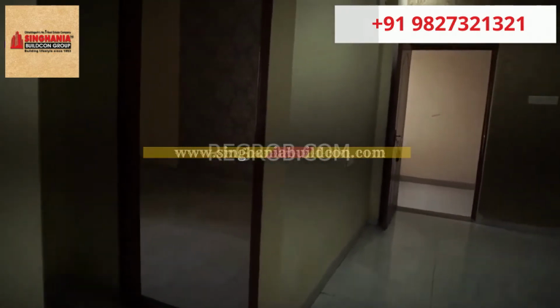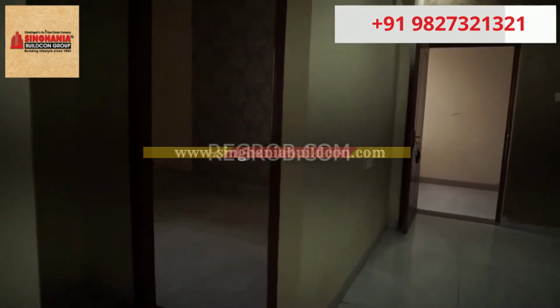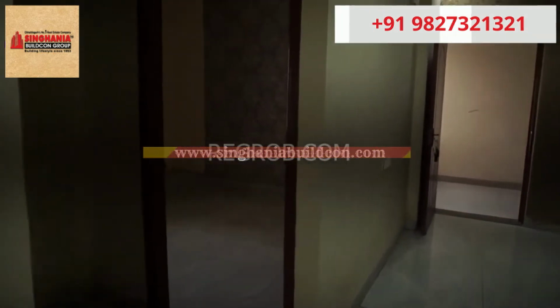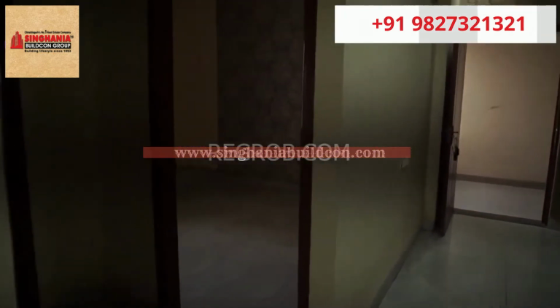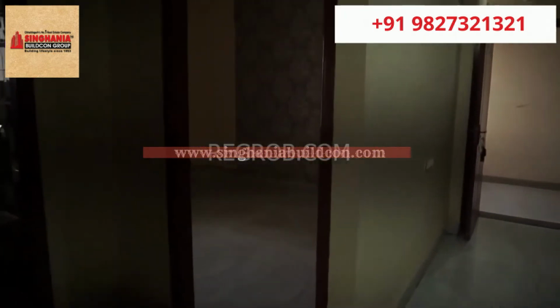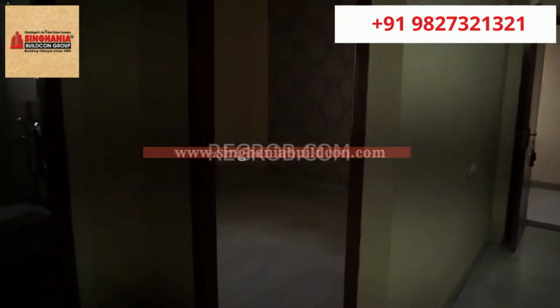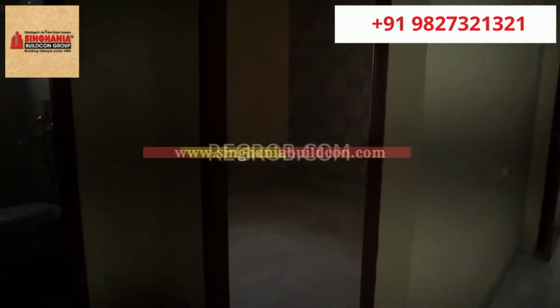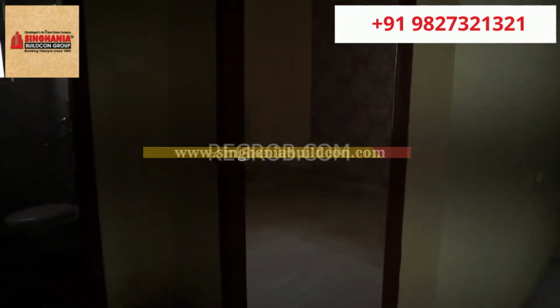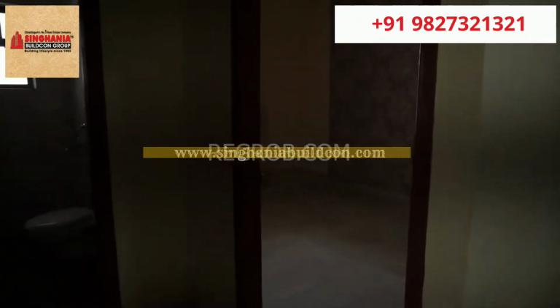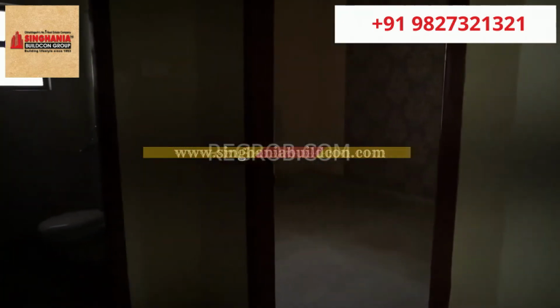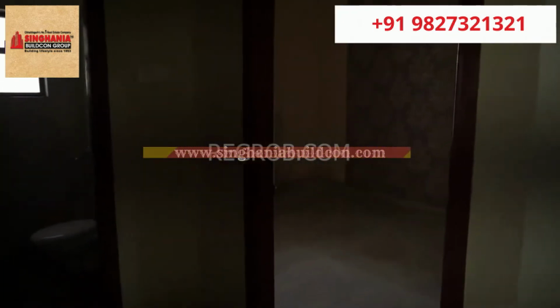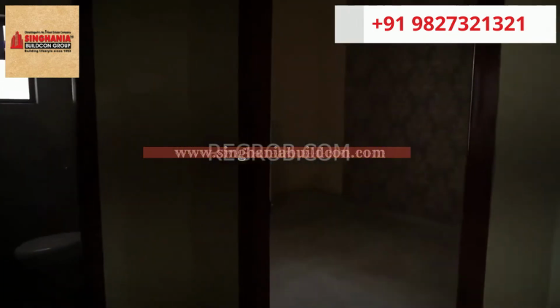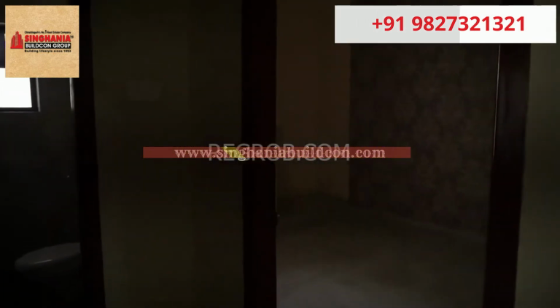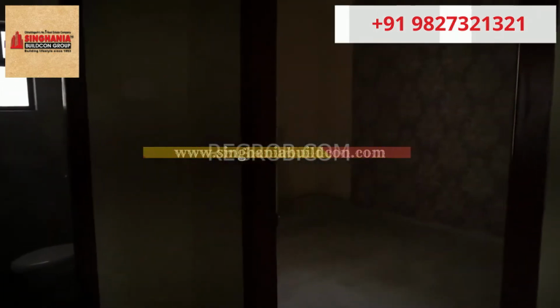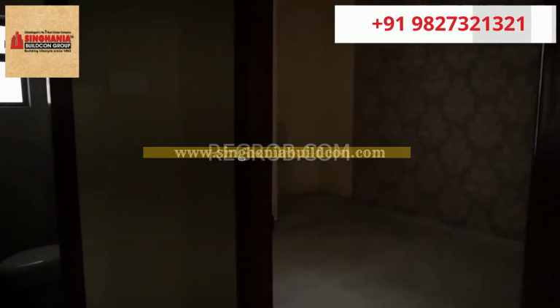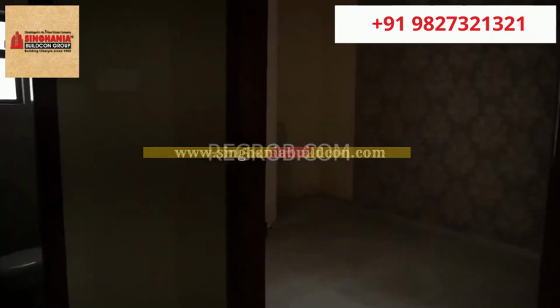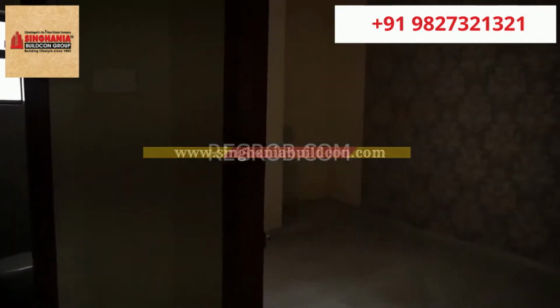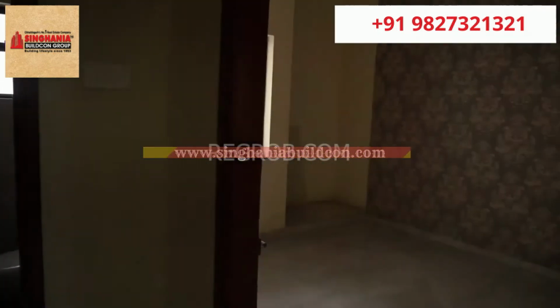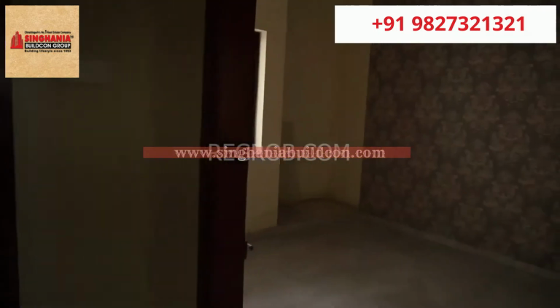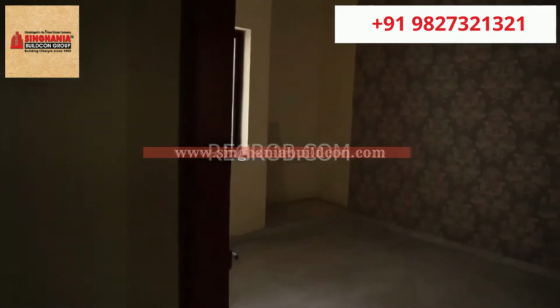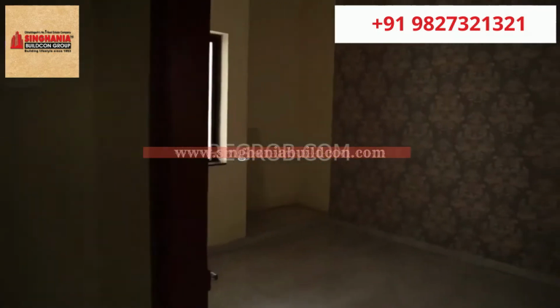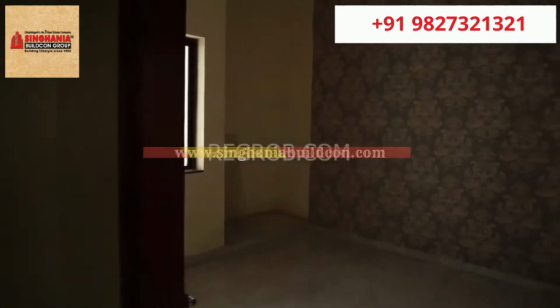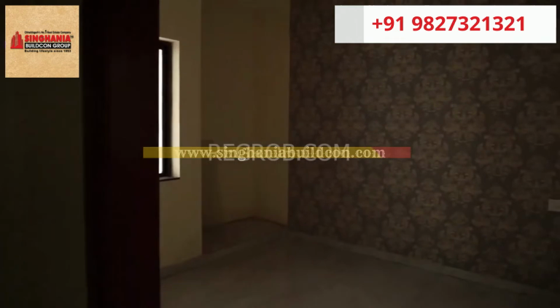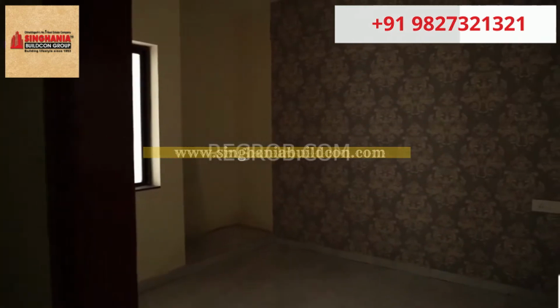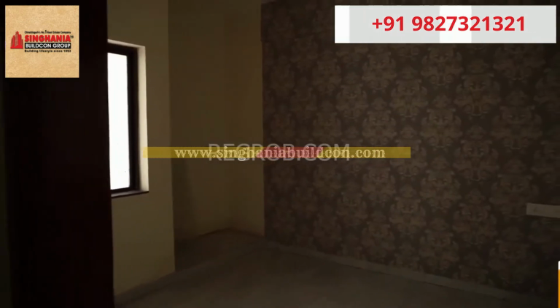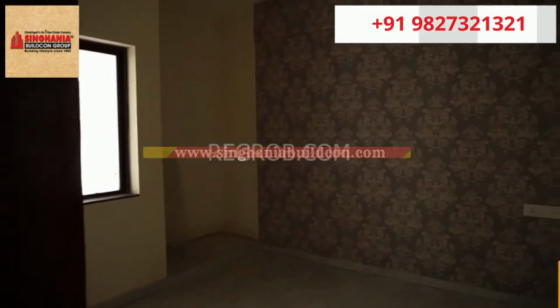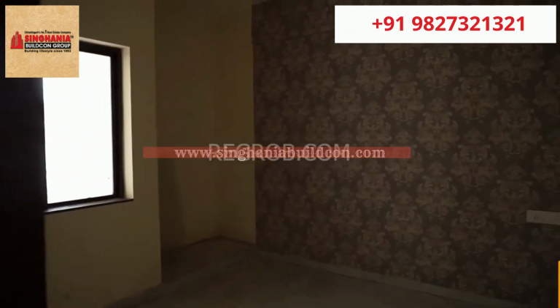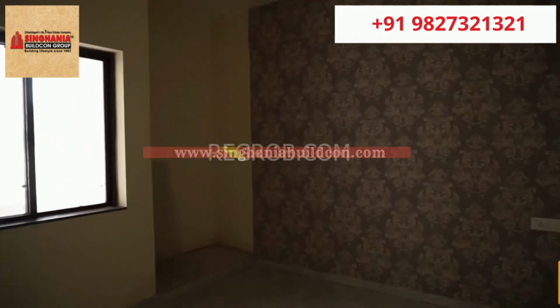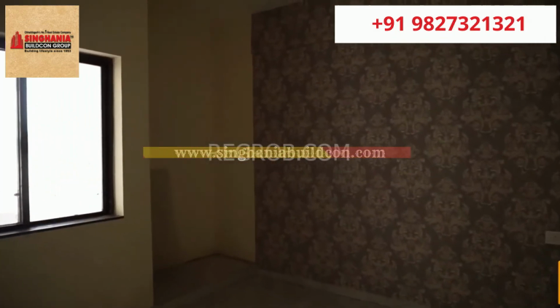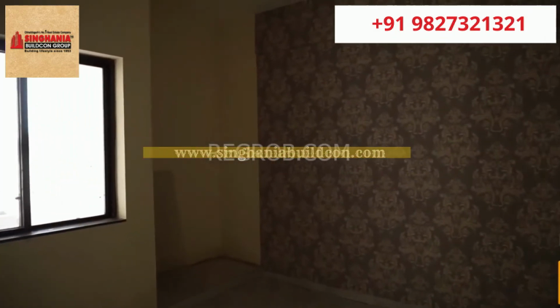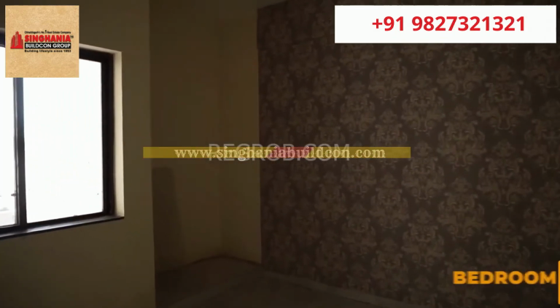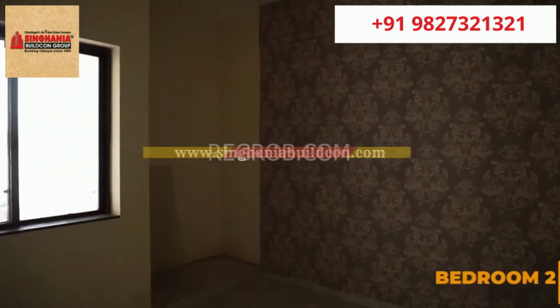Now we are heading towards the second bedroom. This is the space.